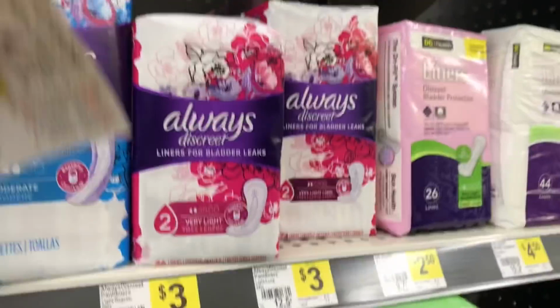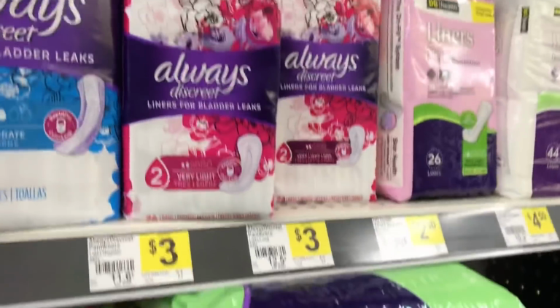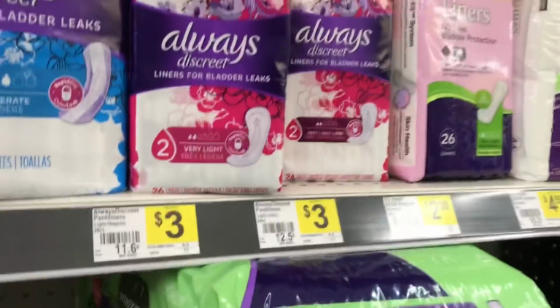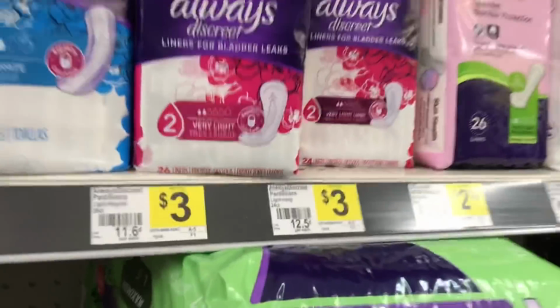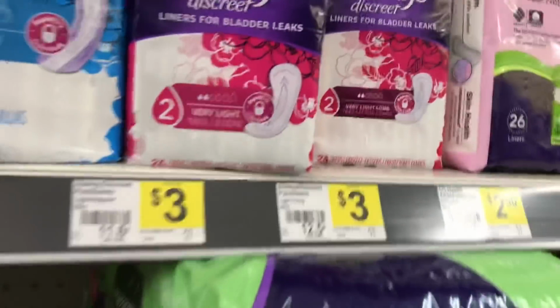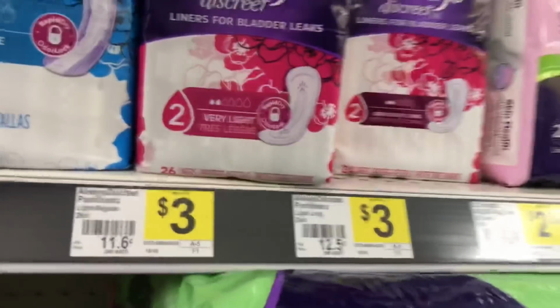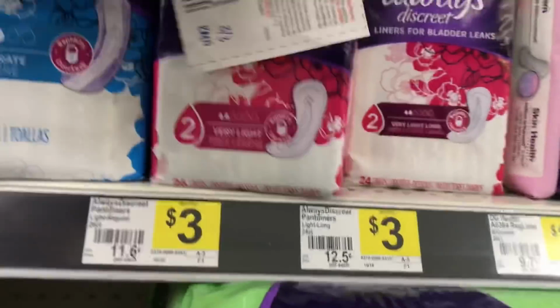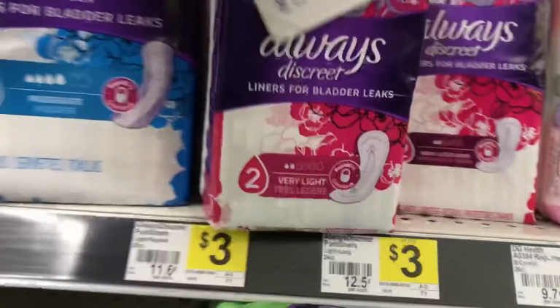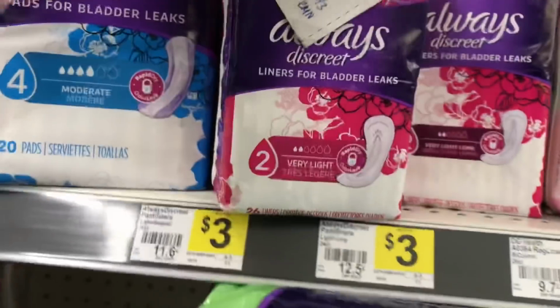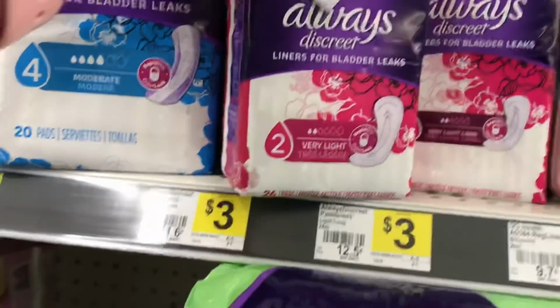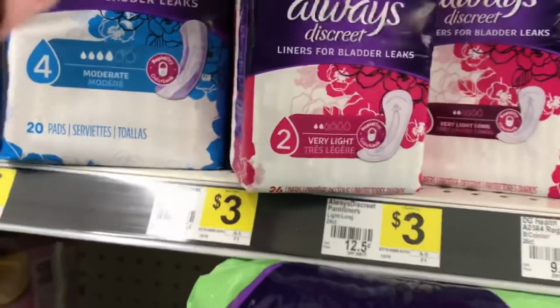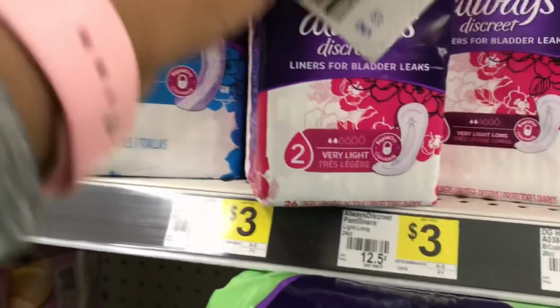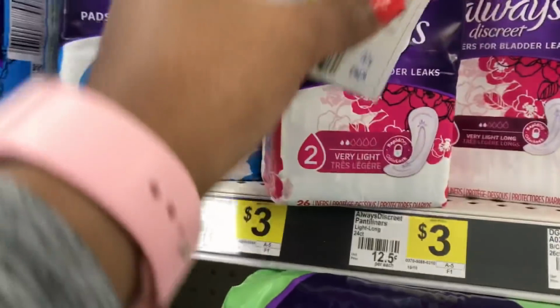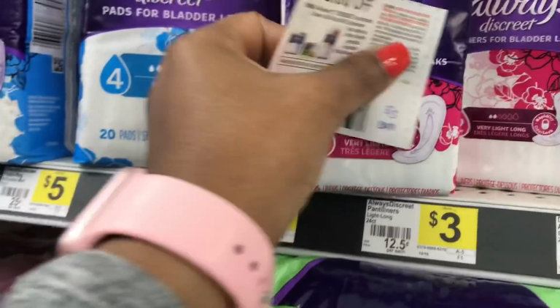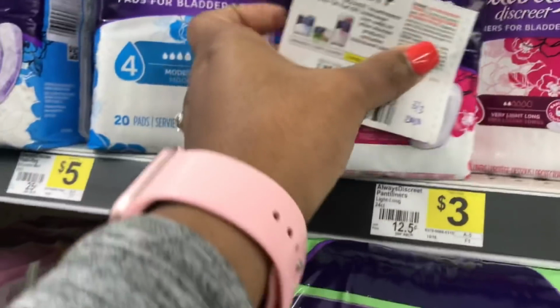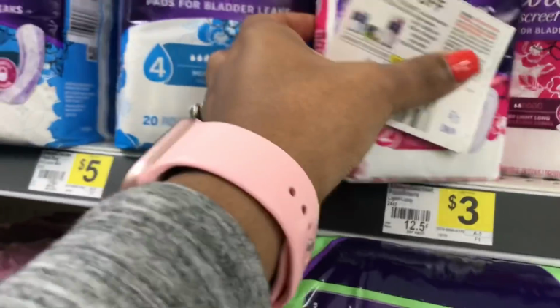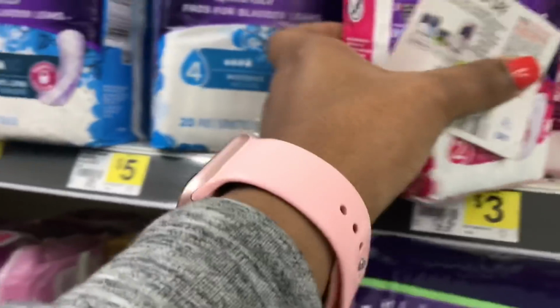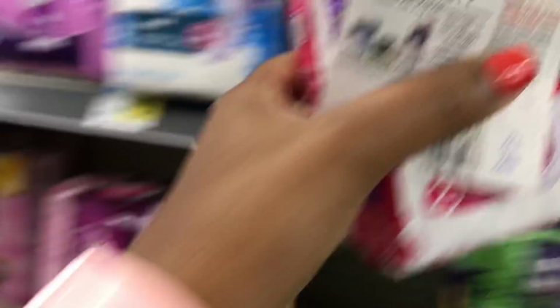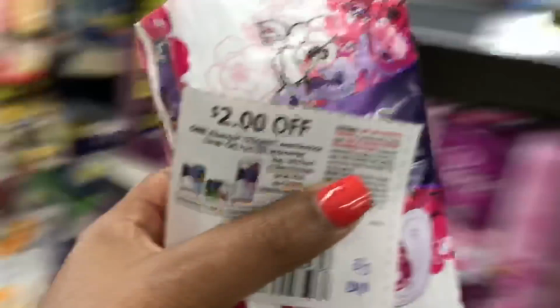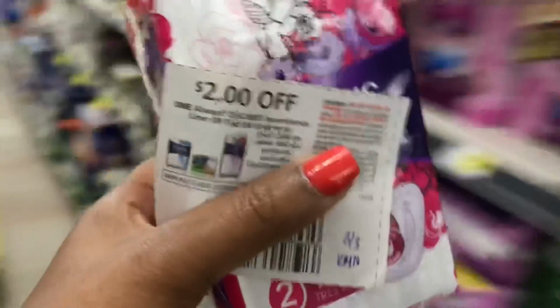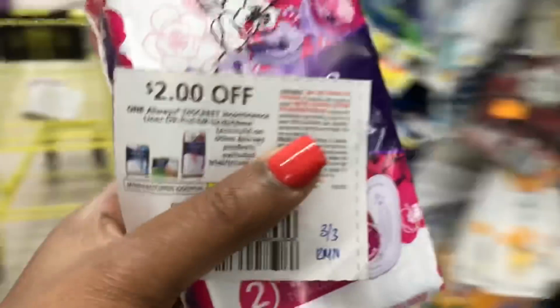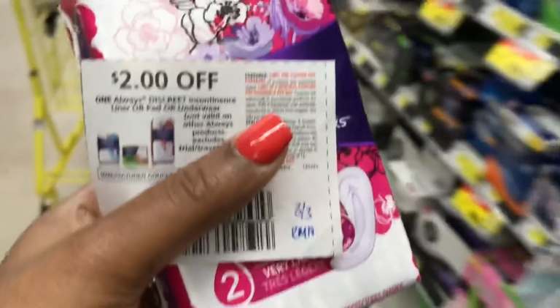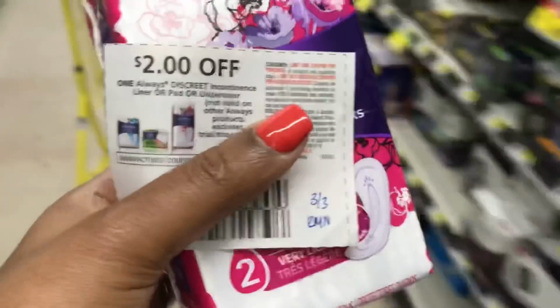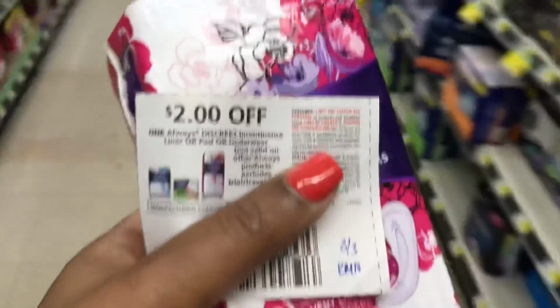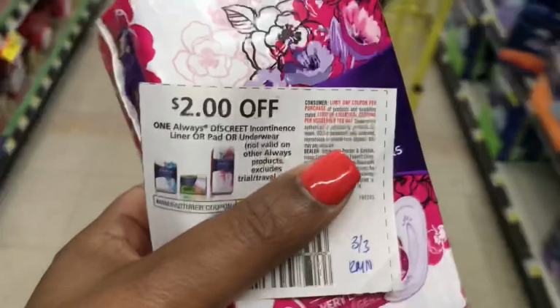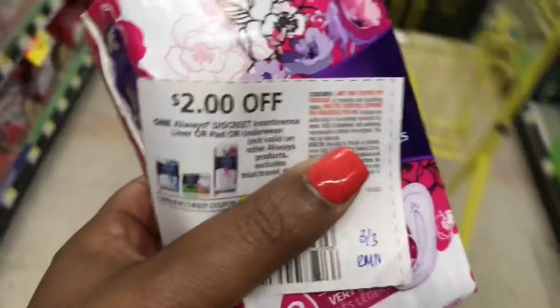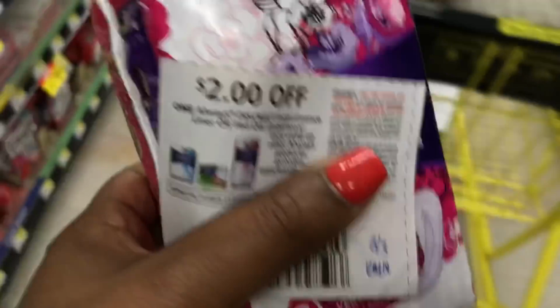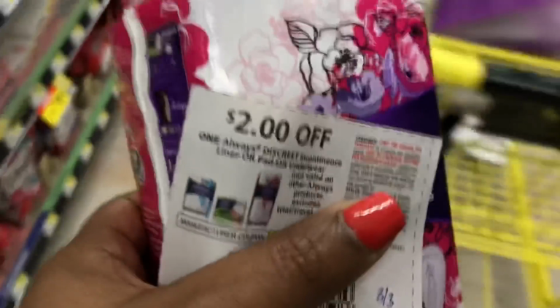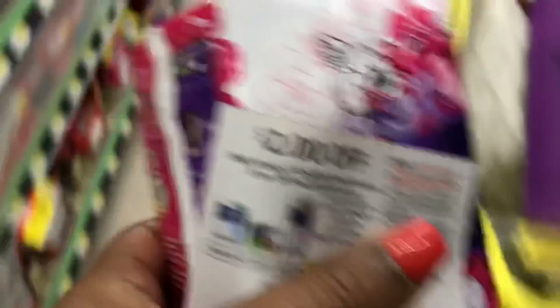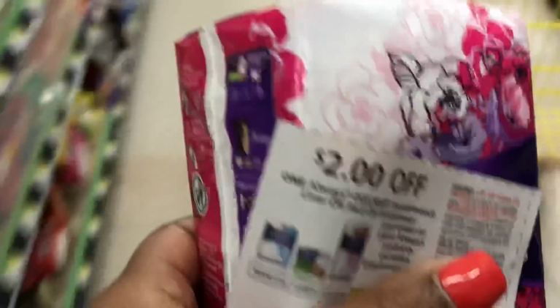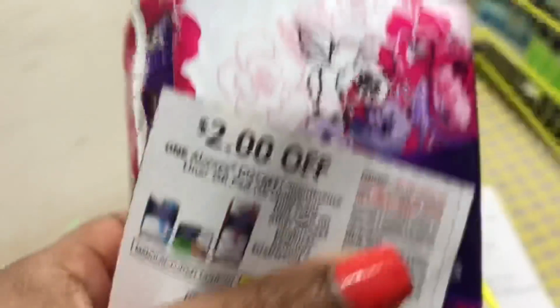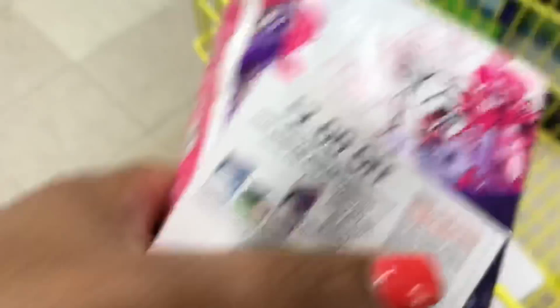I'm going to go ahead and pick up the Always Discreet liners priced at three dollars and use this two-dollar-off manufacturer coupon from the 3/3 RetailMeNot insert.